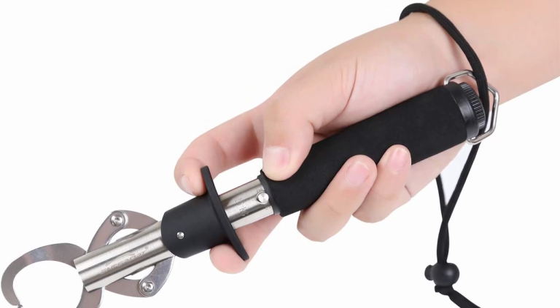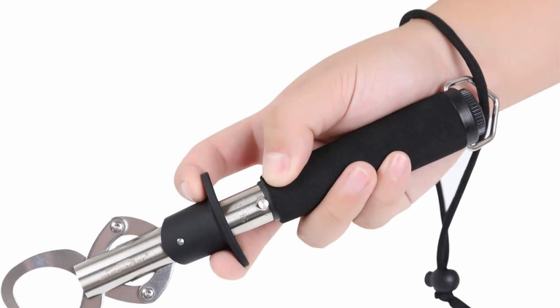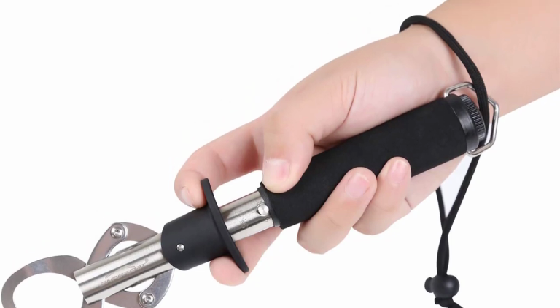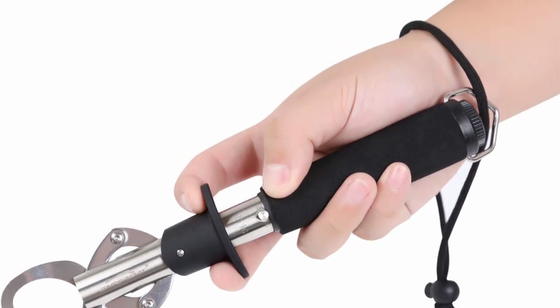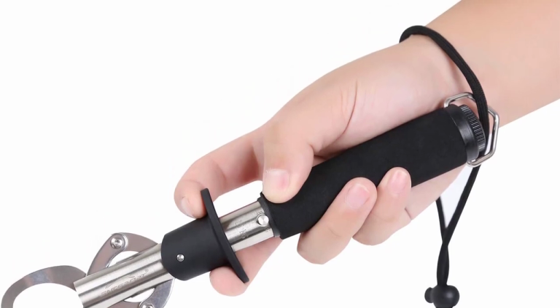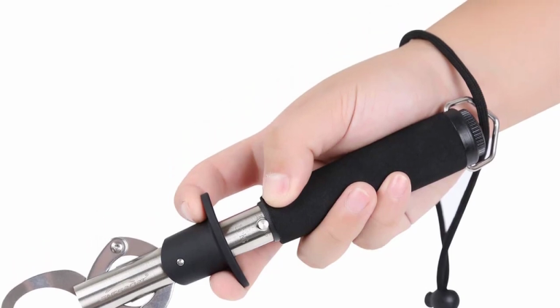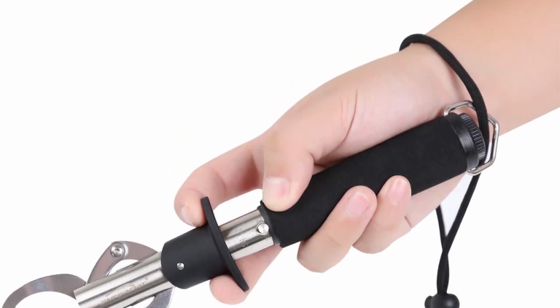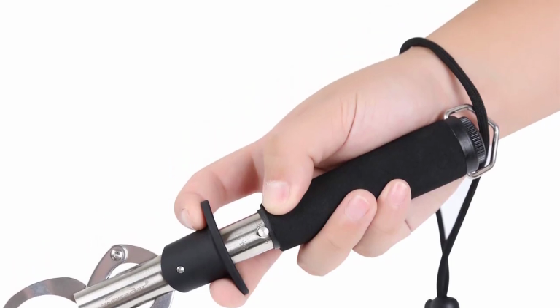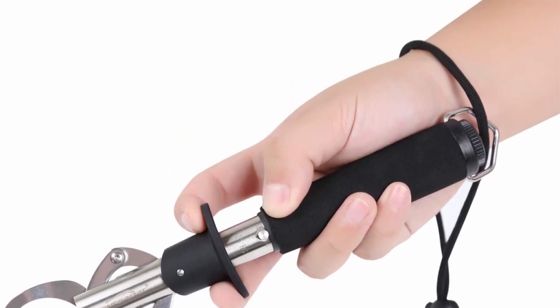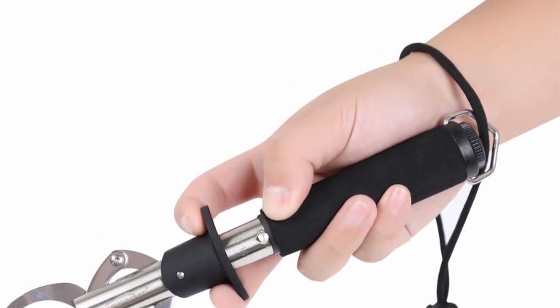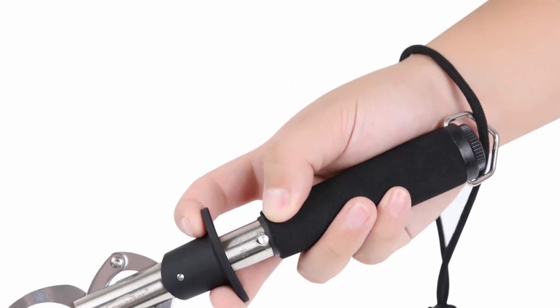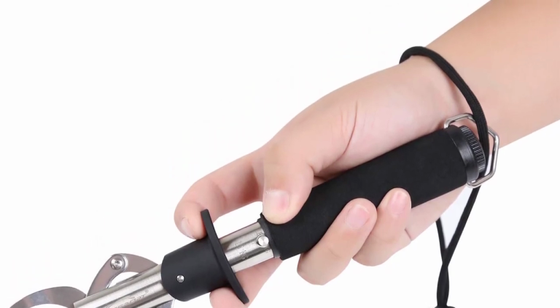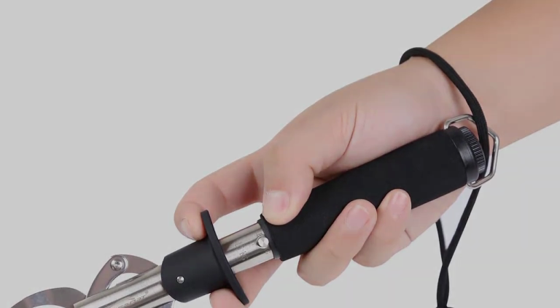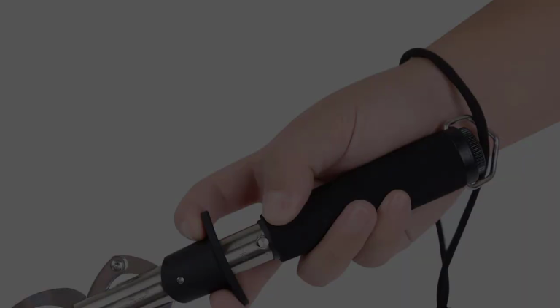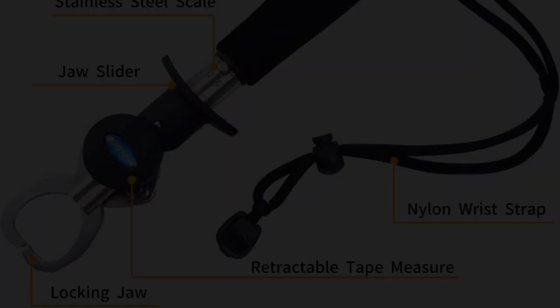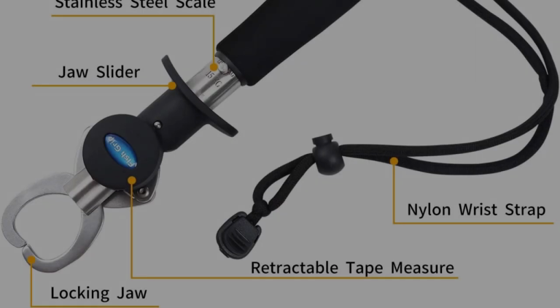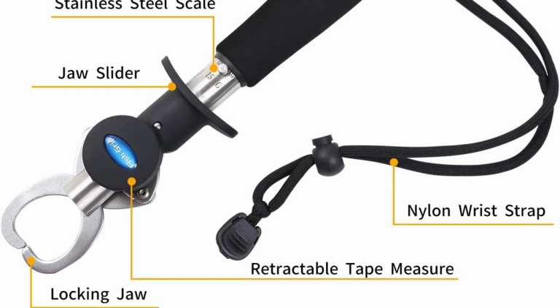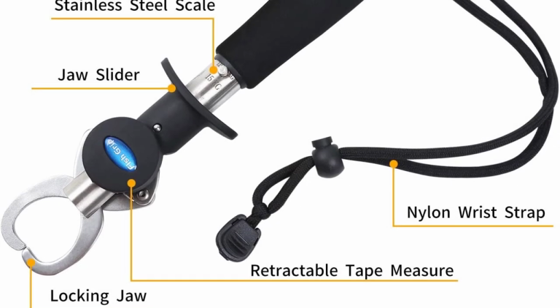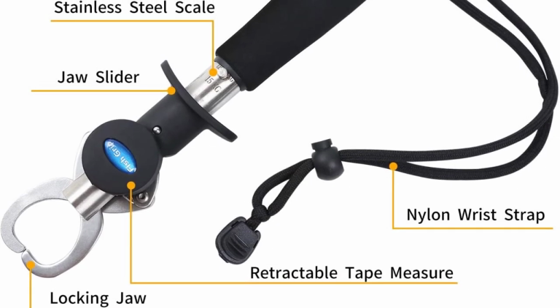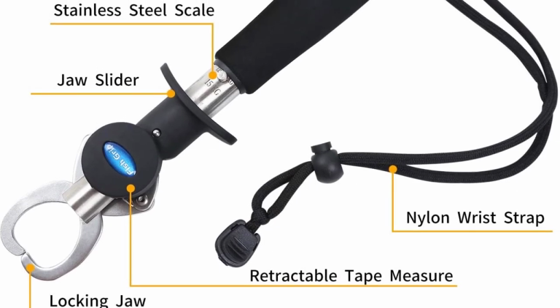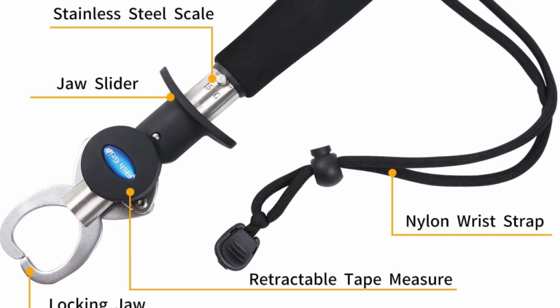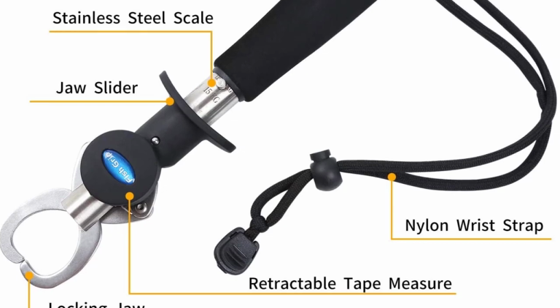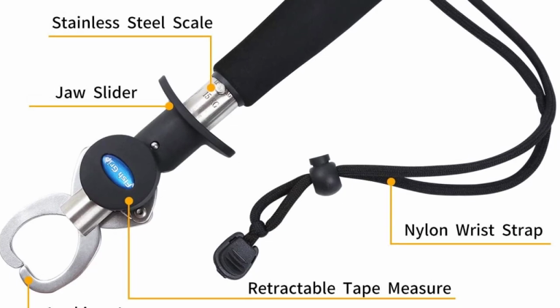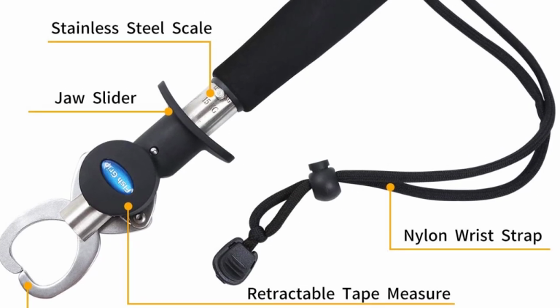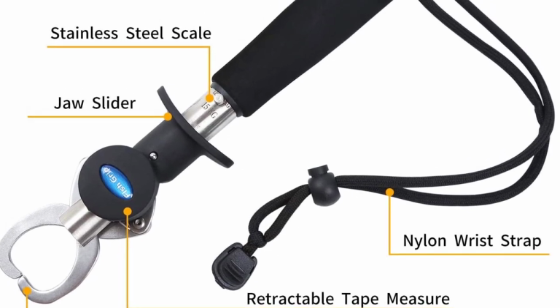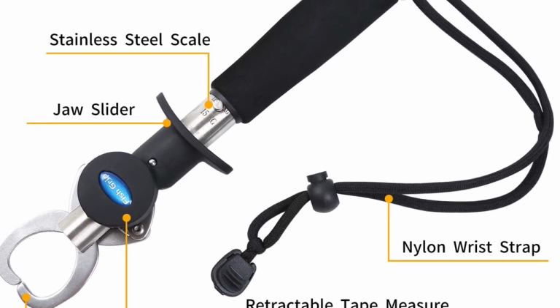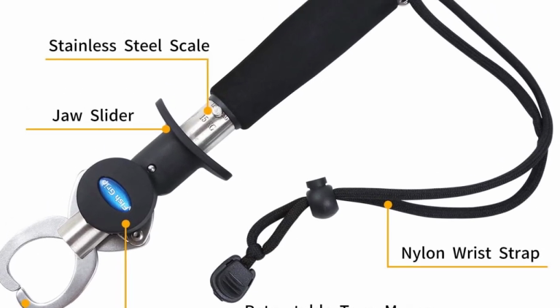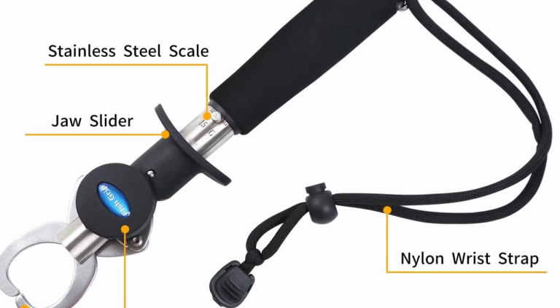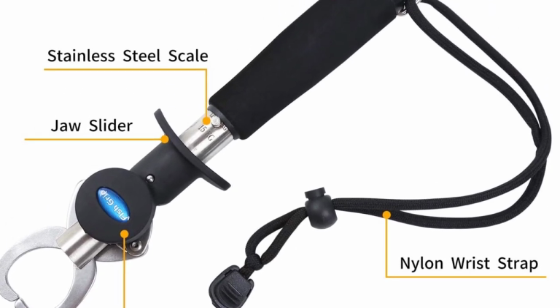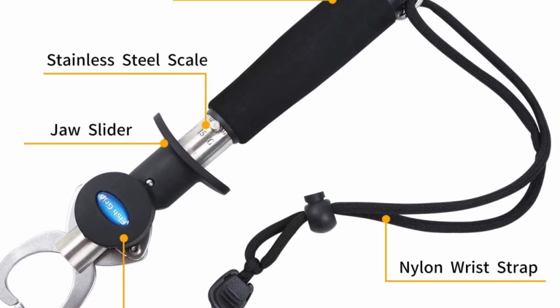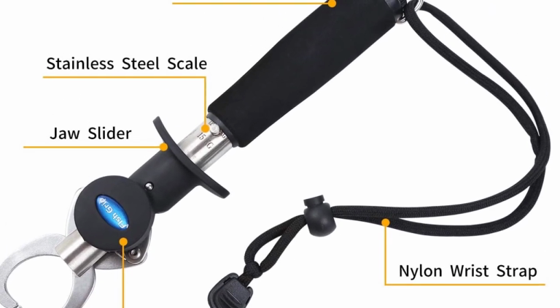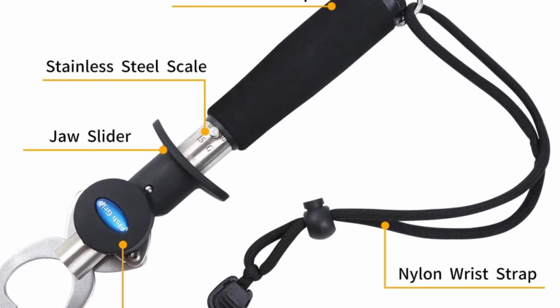This top-rated fish gripper scale comes with a 15-kilogram weight capacity and features a retractable tape measure attached at the jaw.